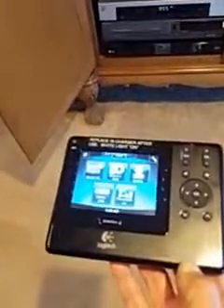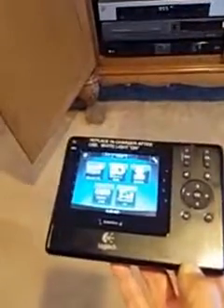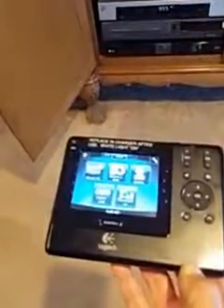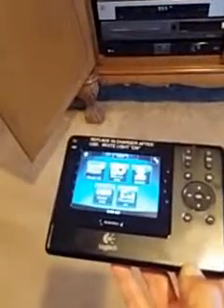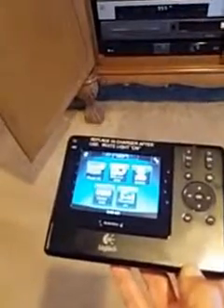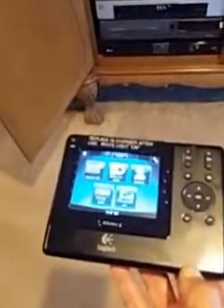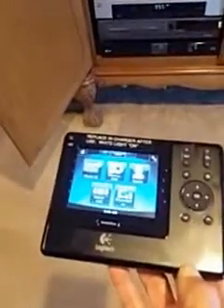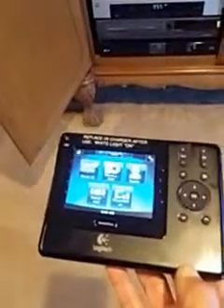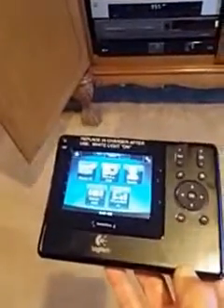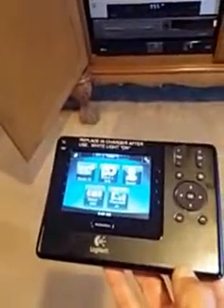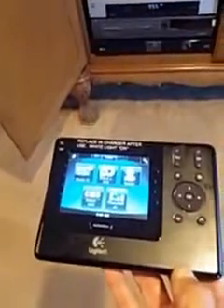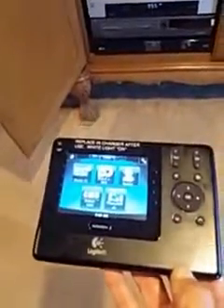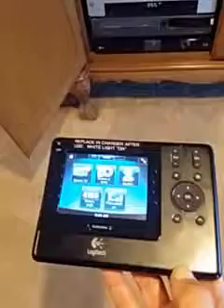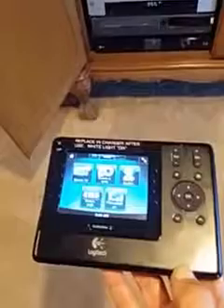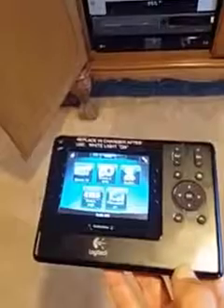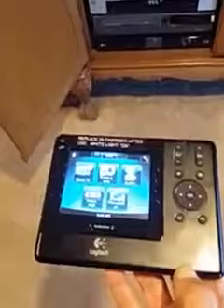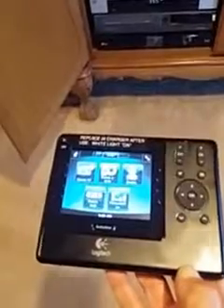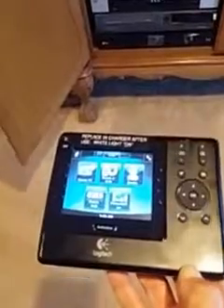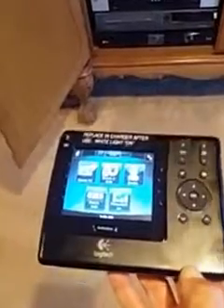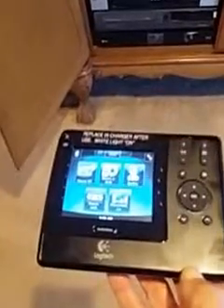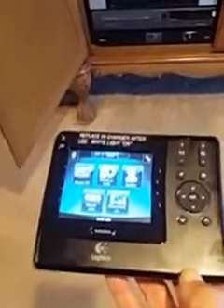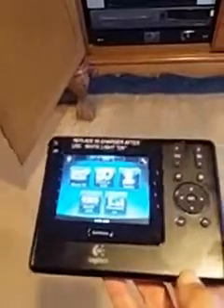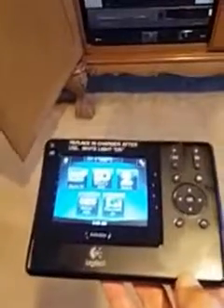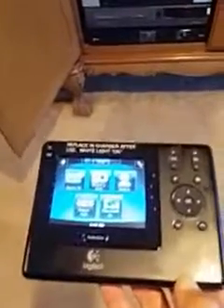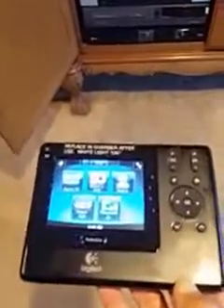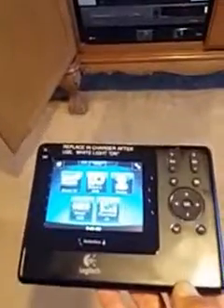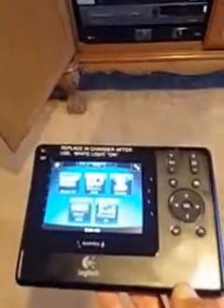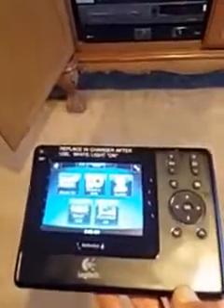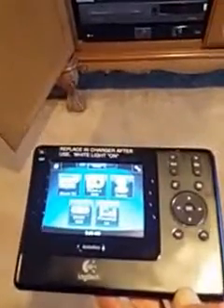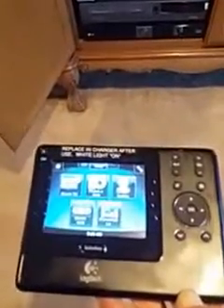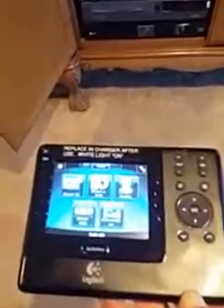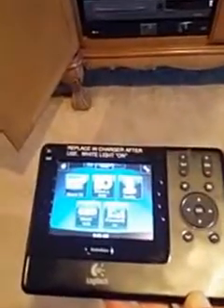A single button push will put you on either television, DVD, or Netflix.